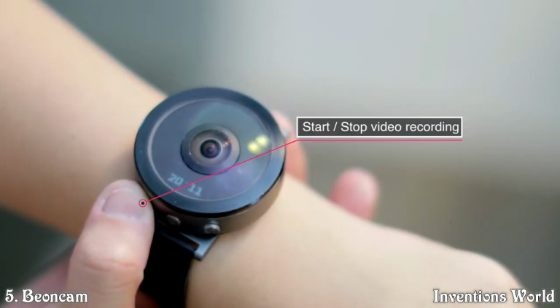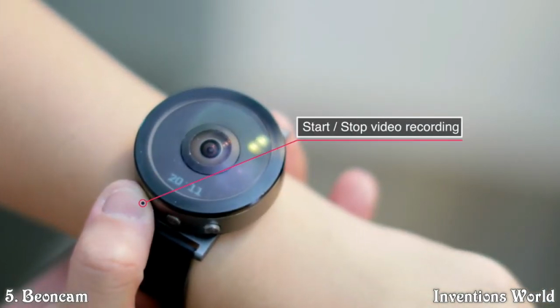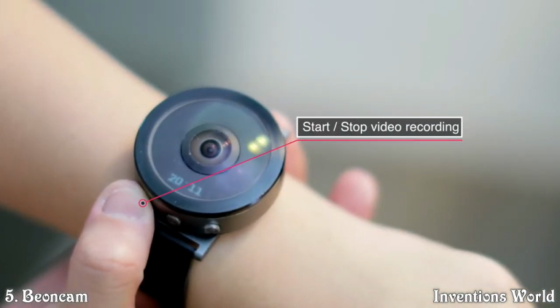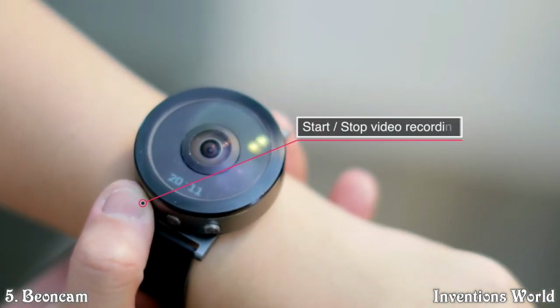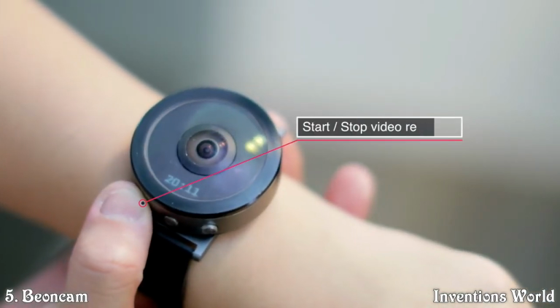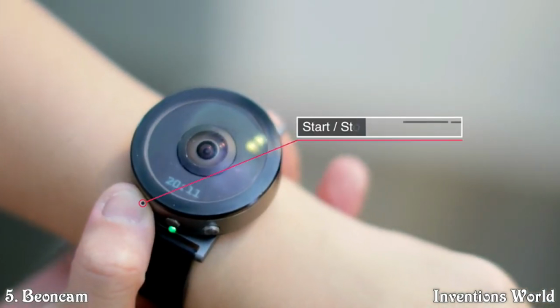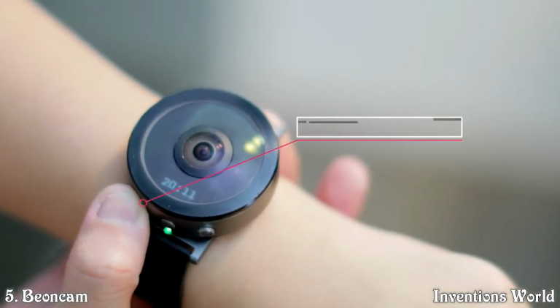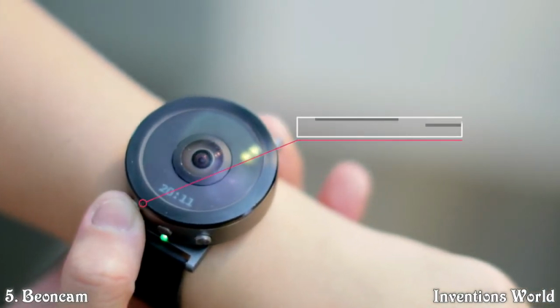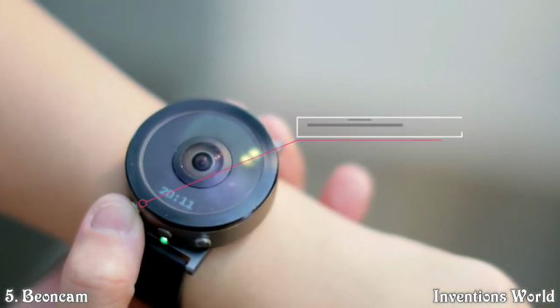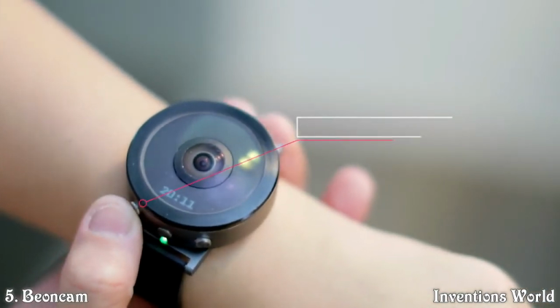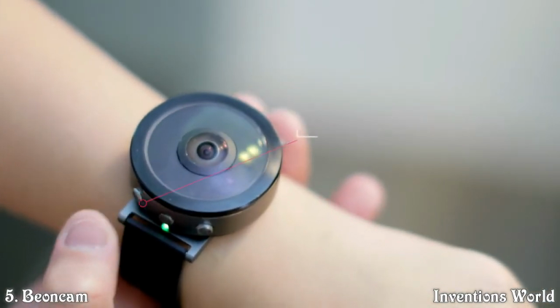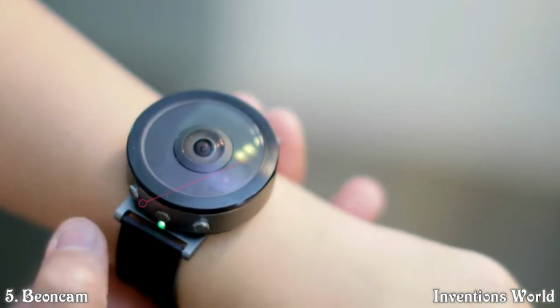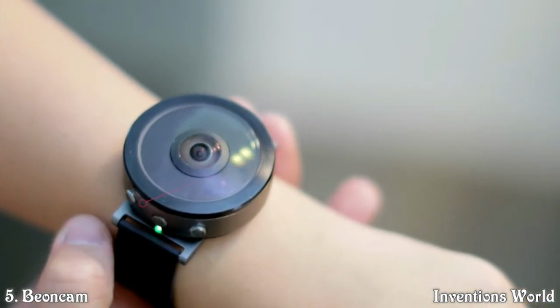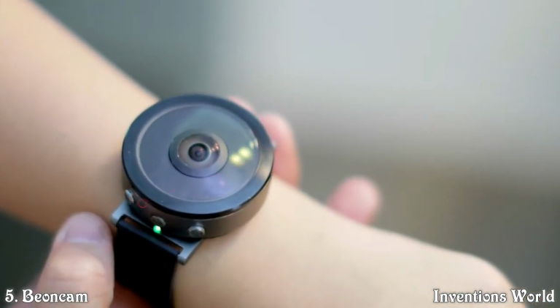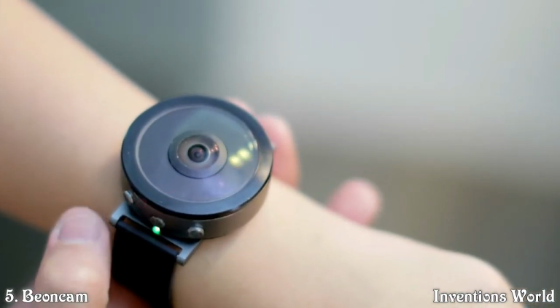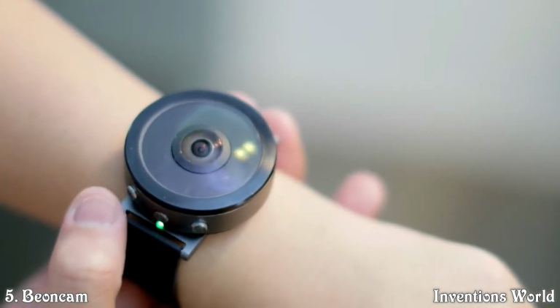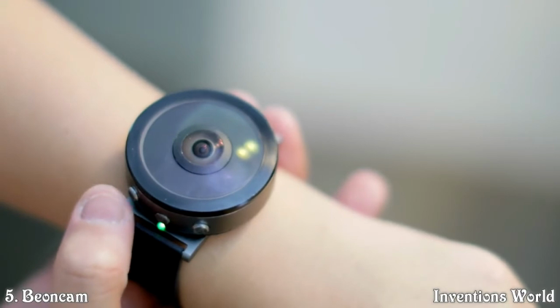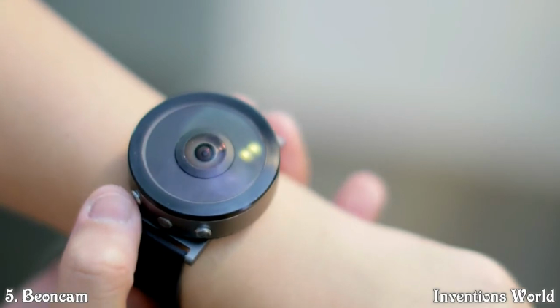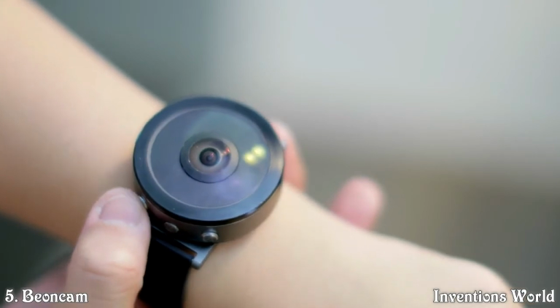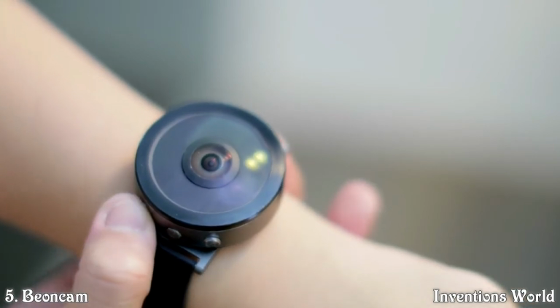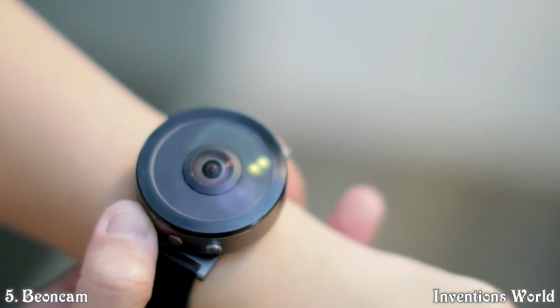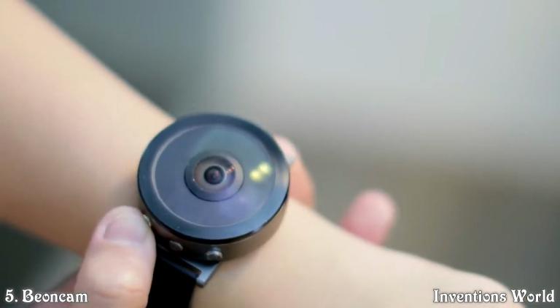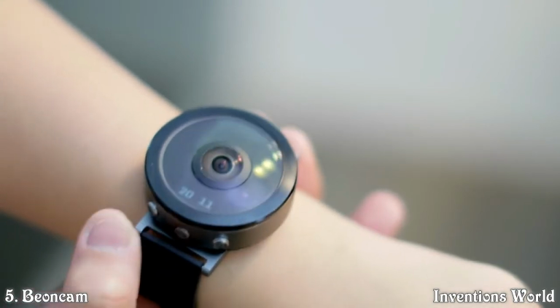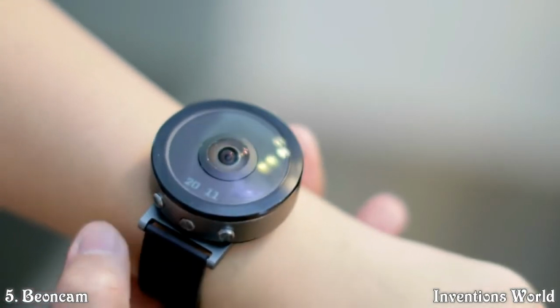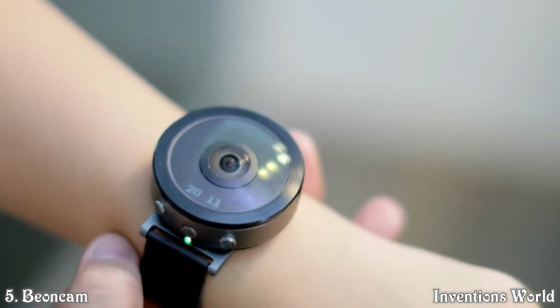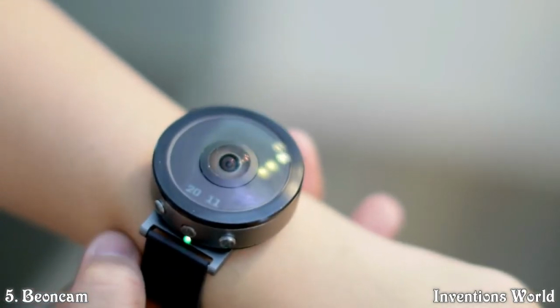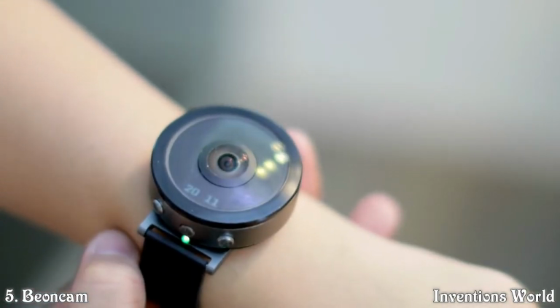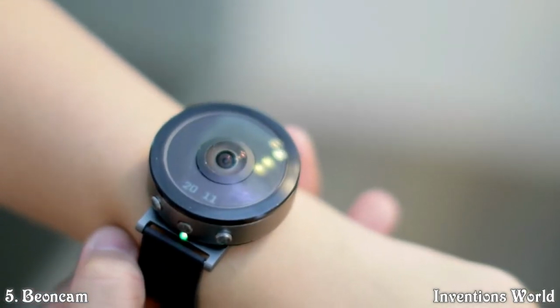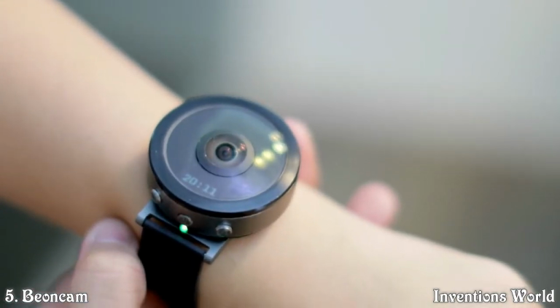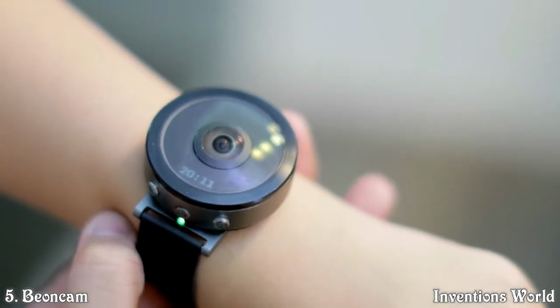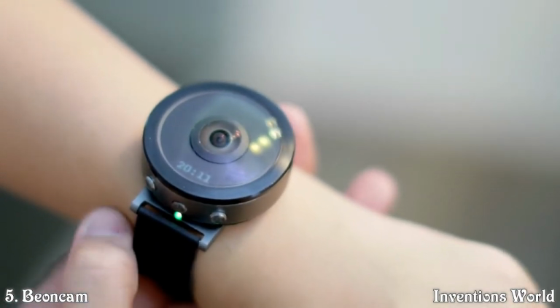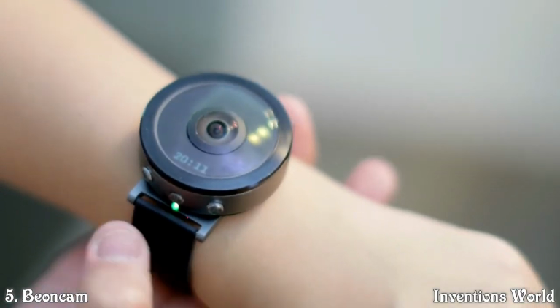With only three buttons — on-off button, image capture button, and video taking button on the camera — you can use it at ease.